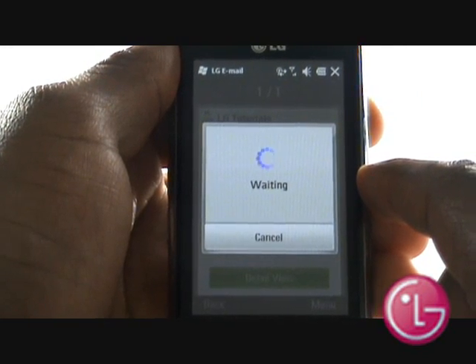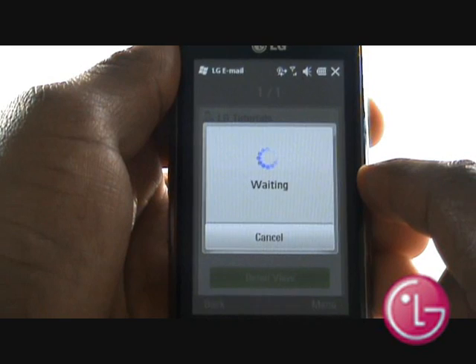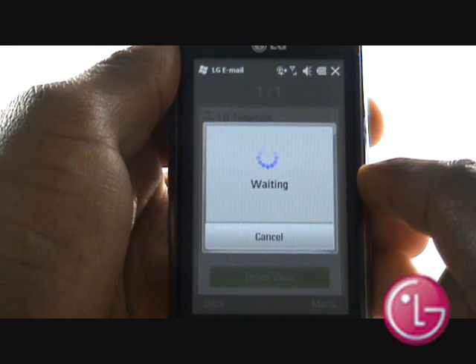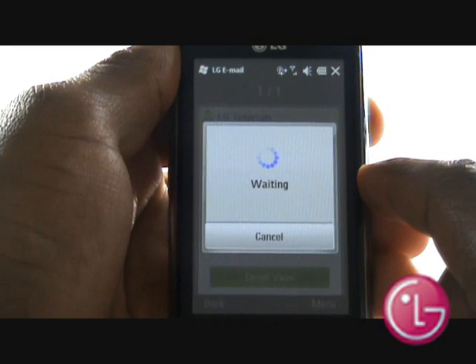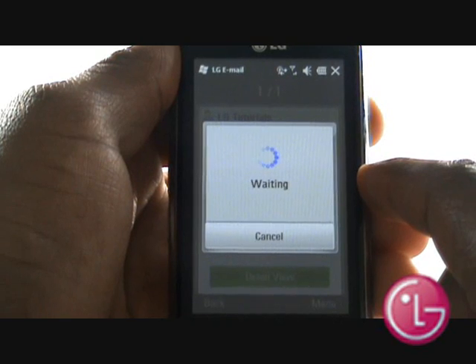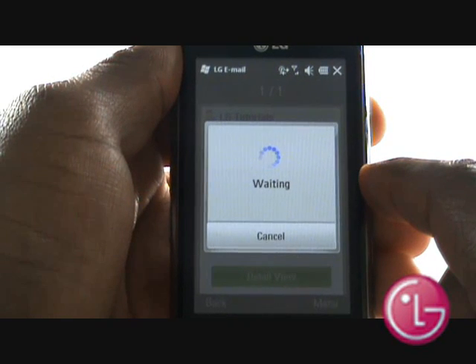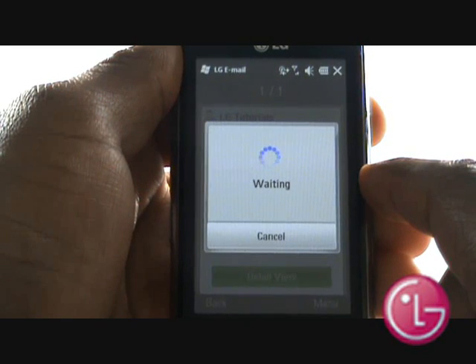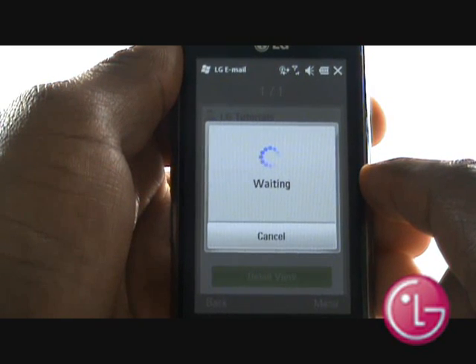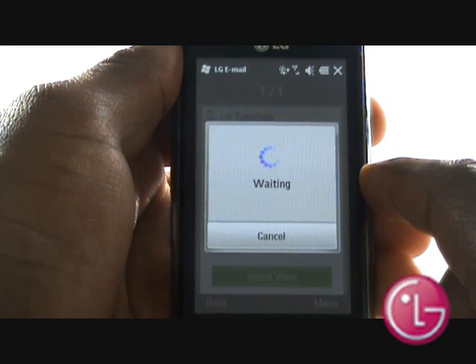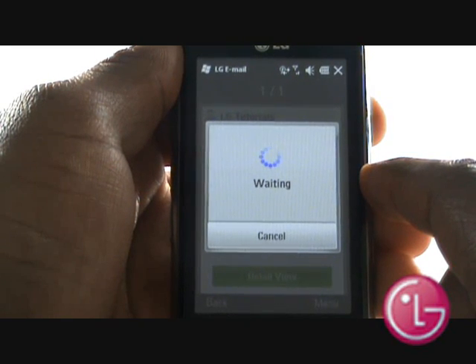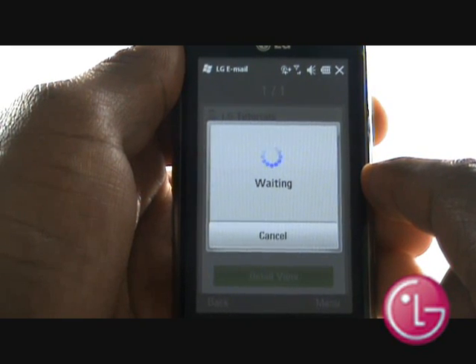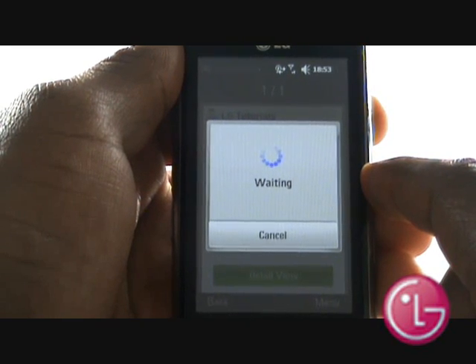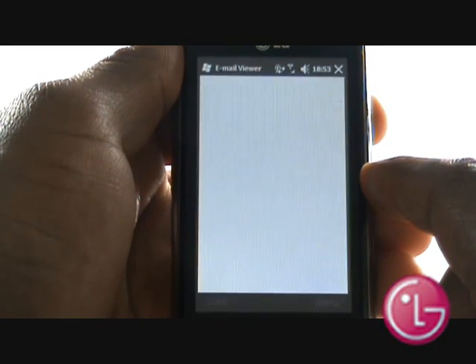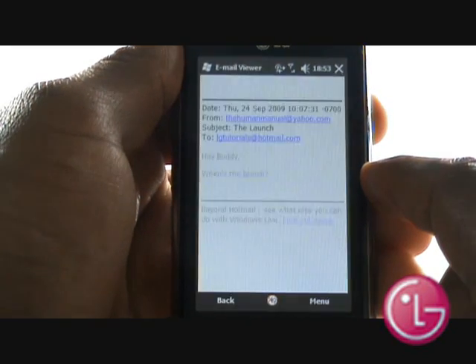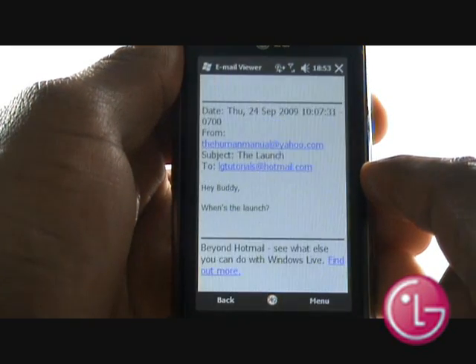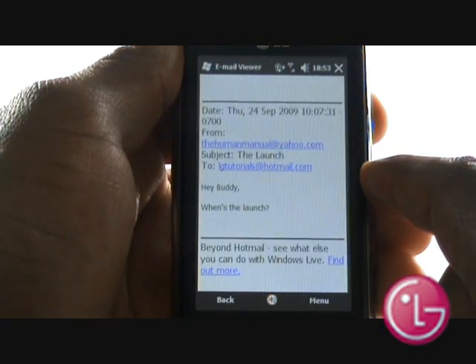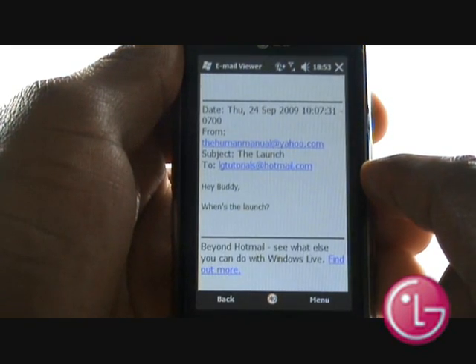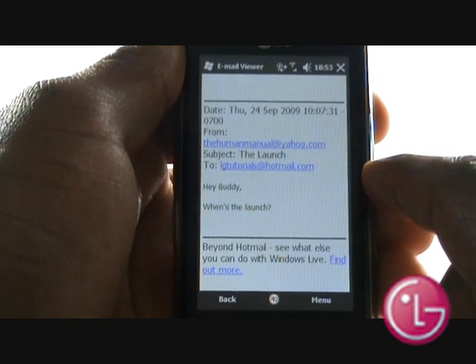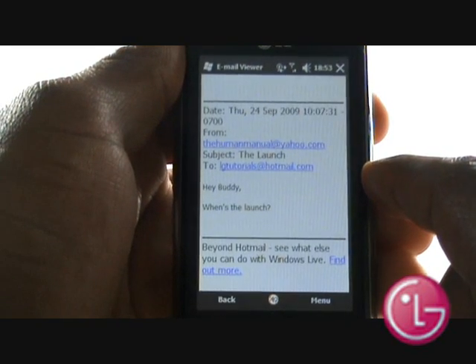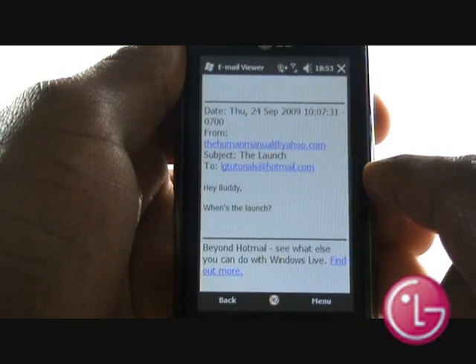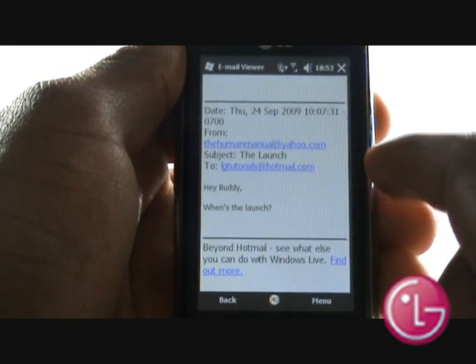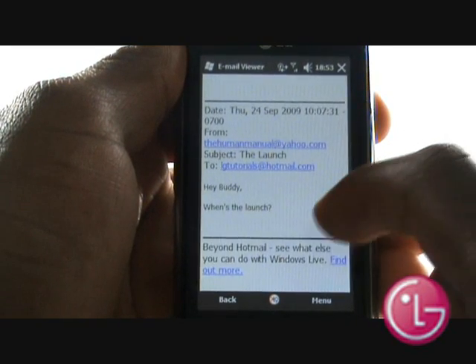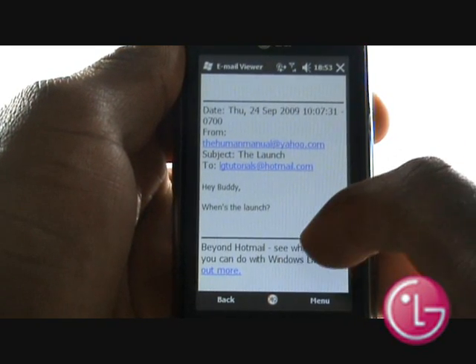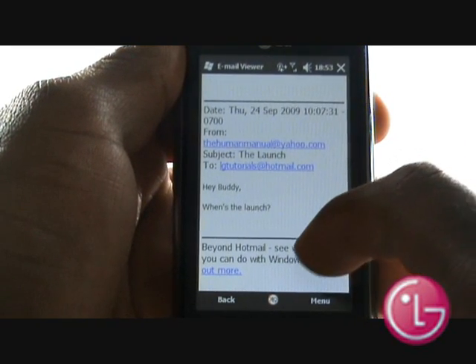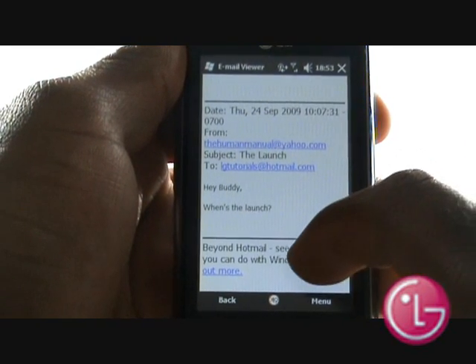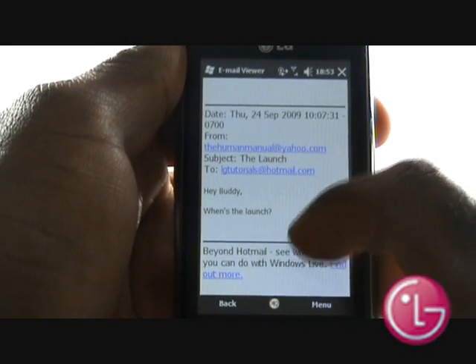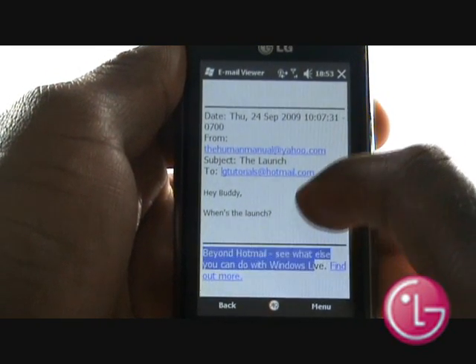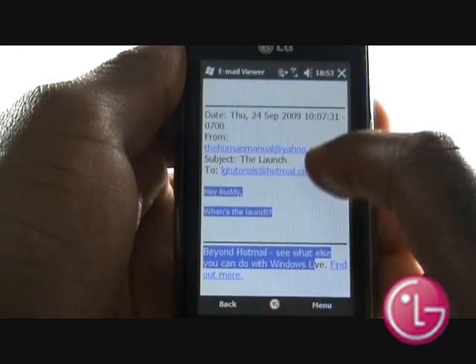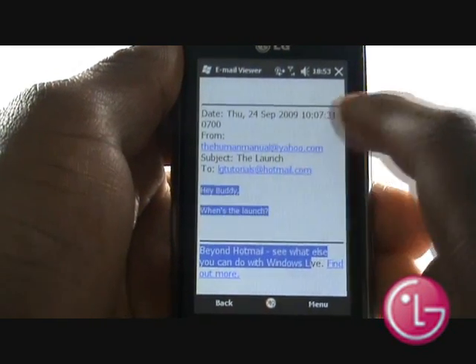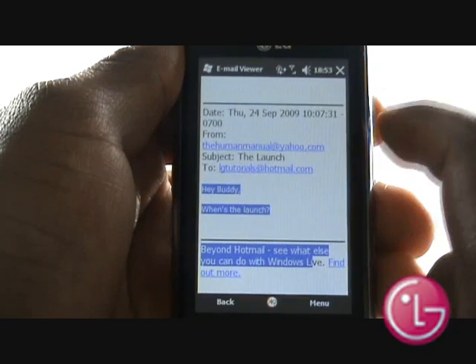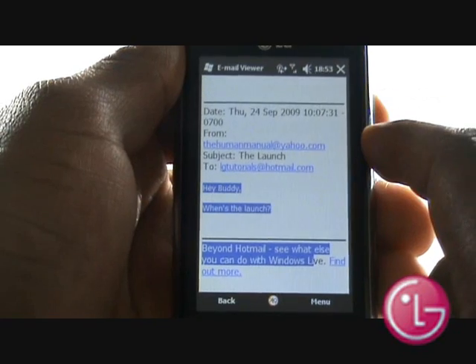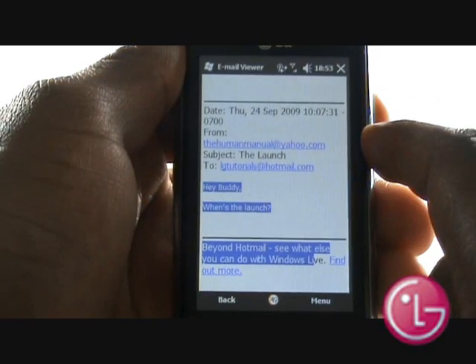It is advisable to discuss with your network service provider about data bundles should you start to use this feature more often.